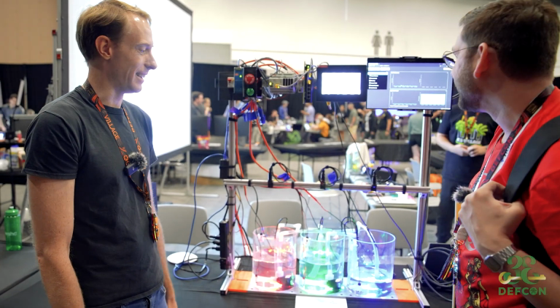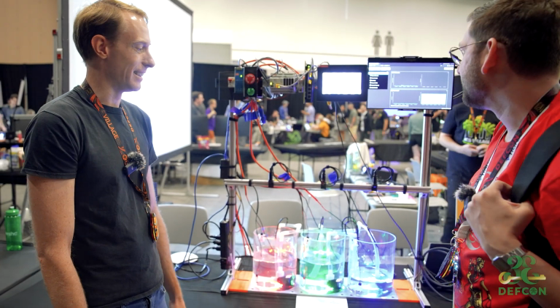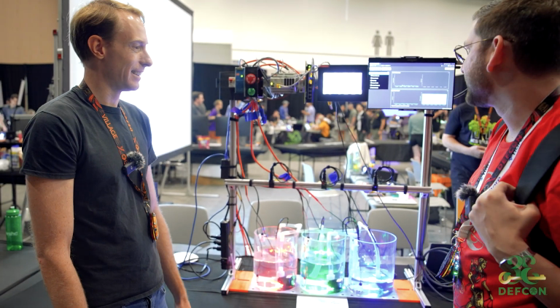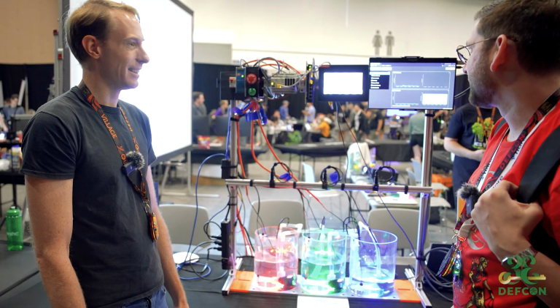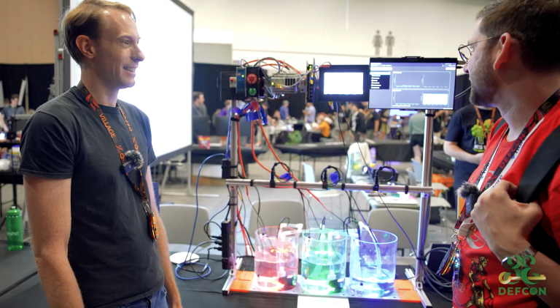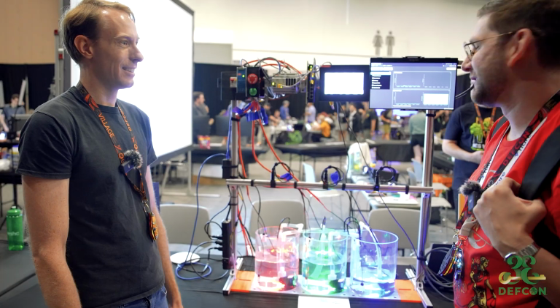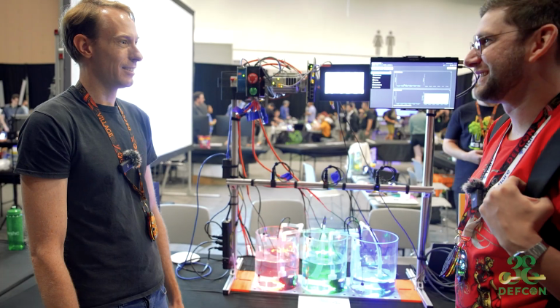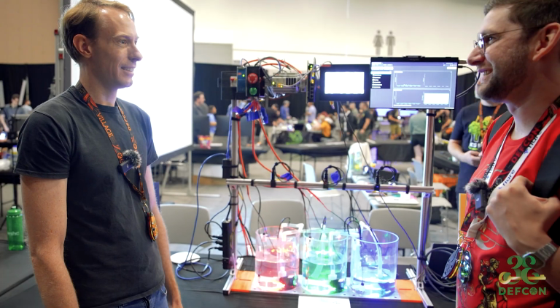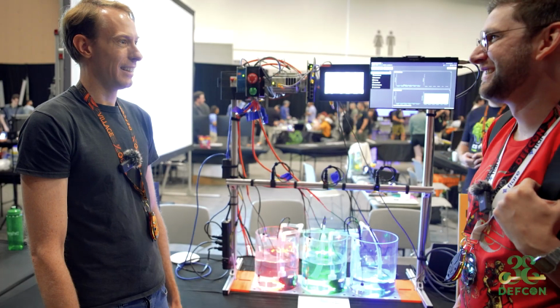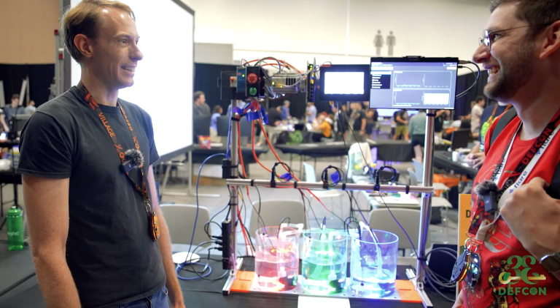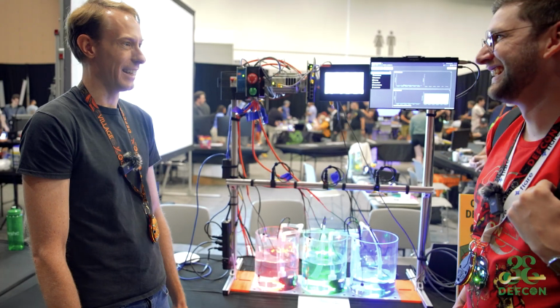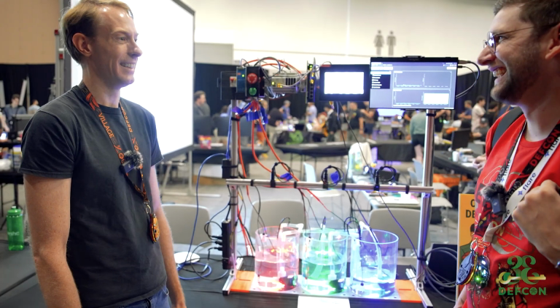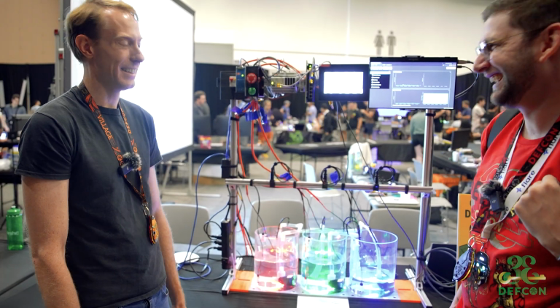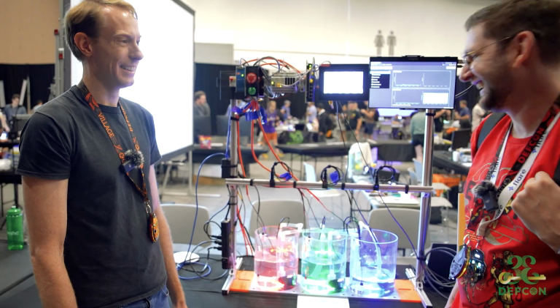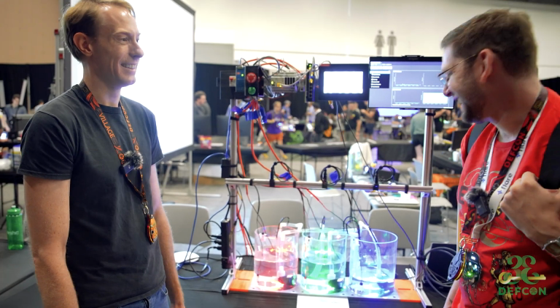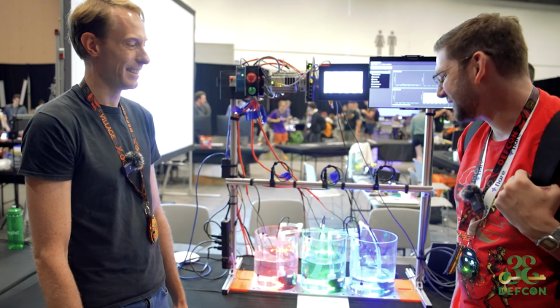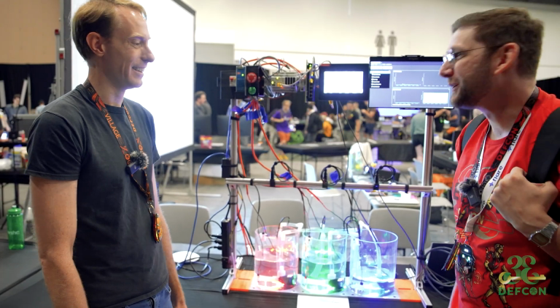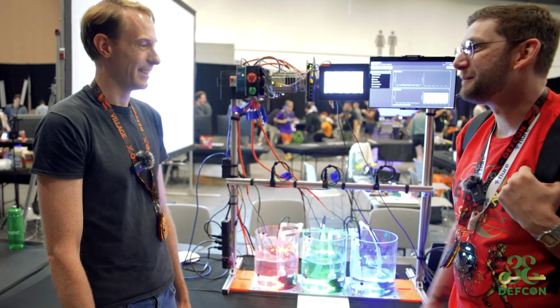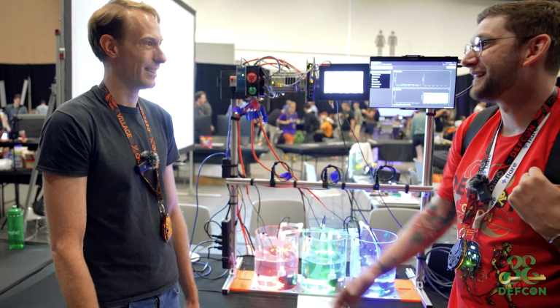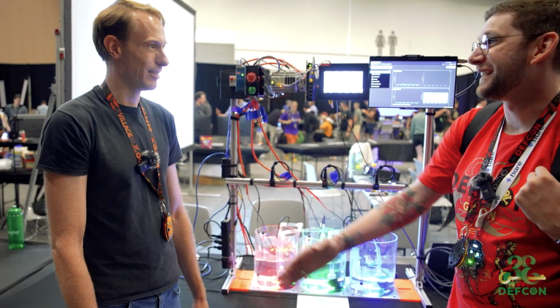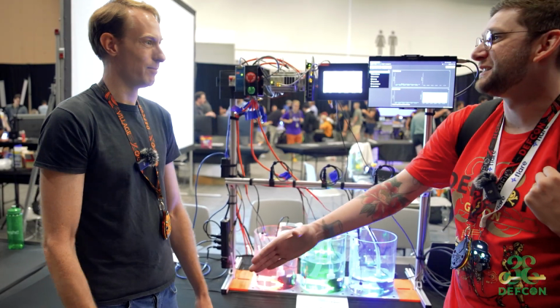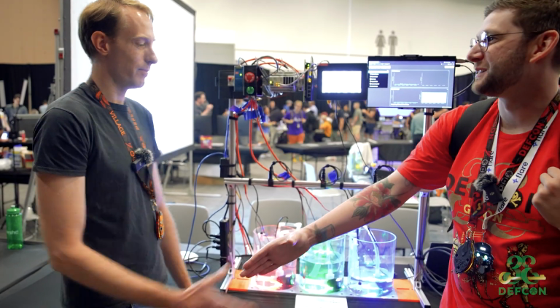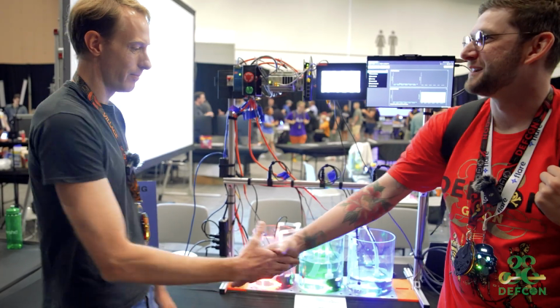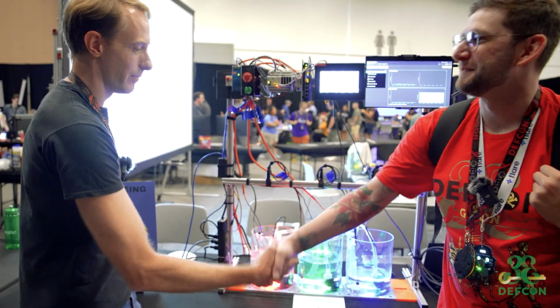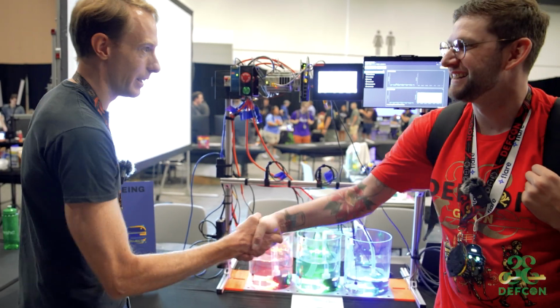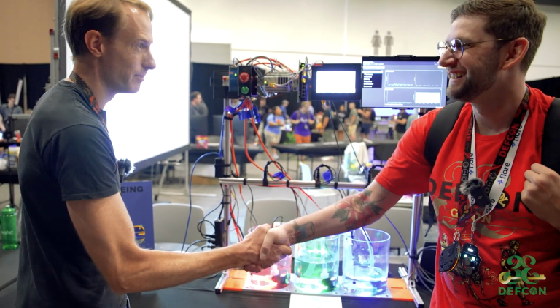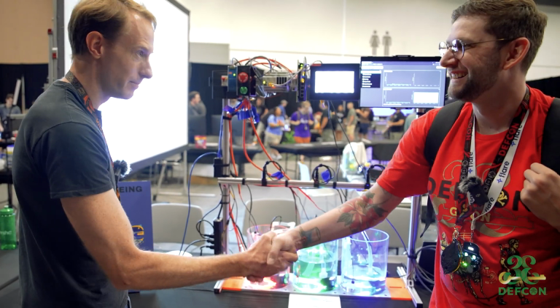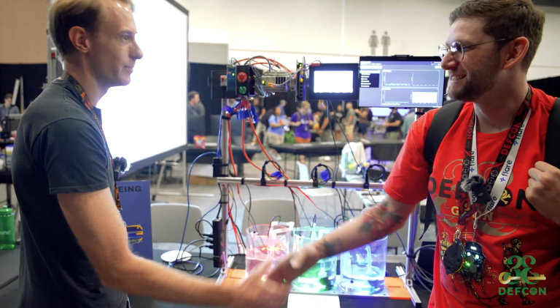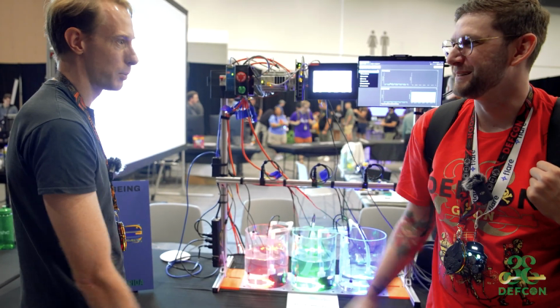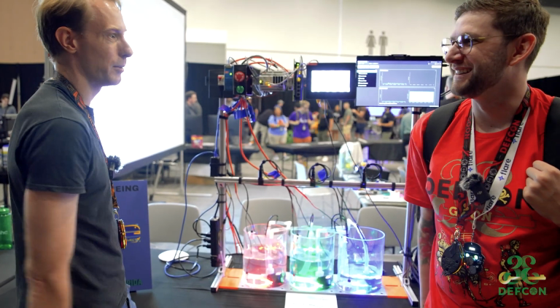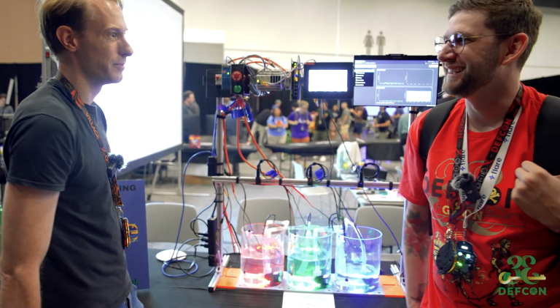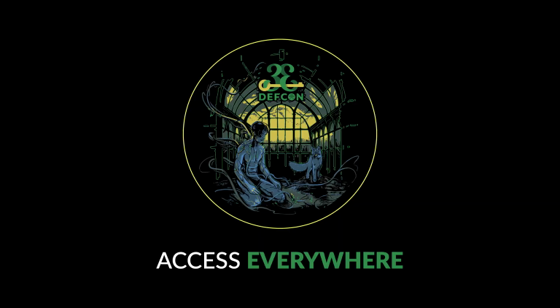You must have a good collection. Cool, Matt, thank you so much, man. Appreciate you.